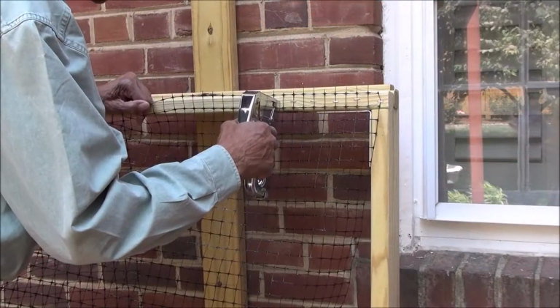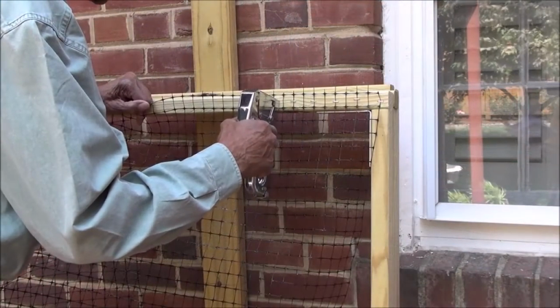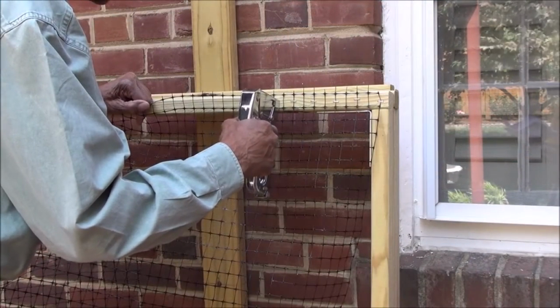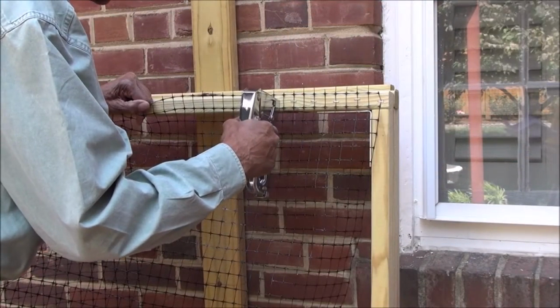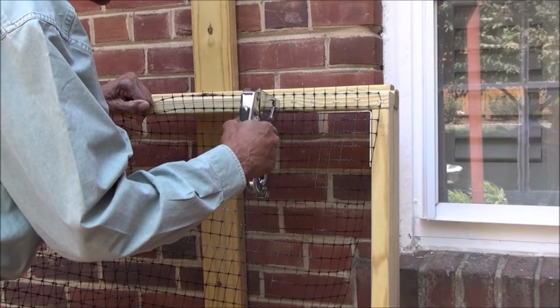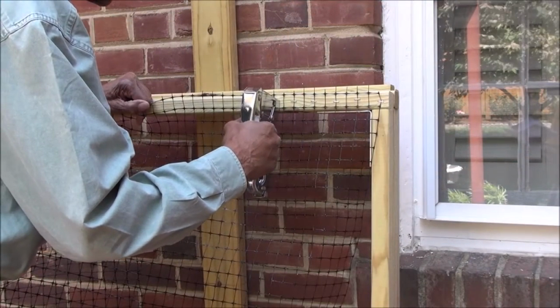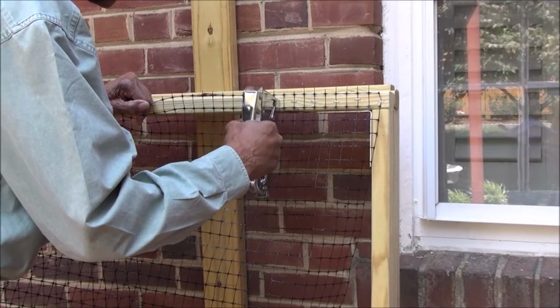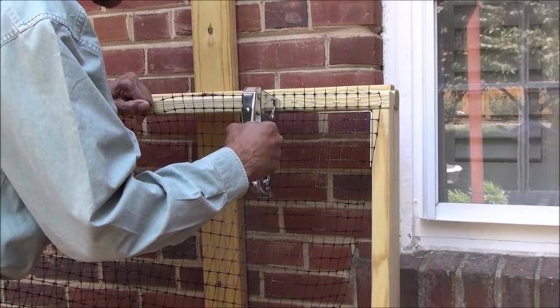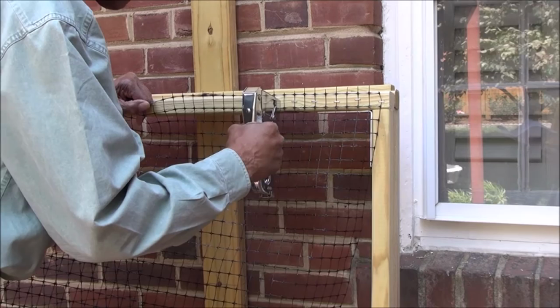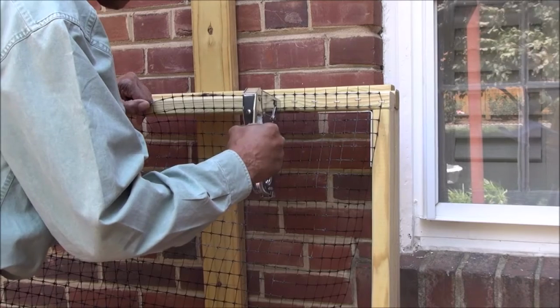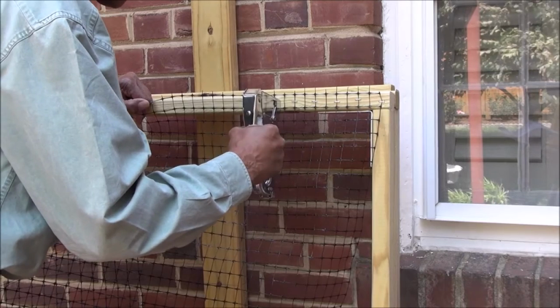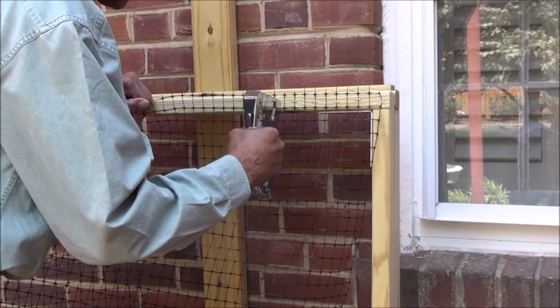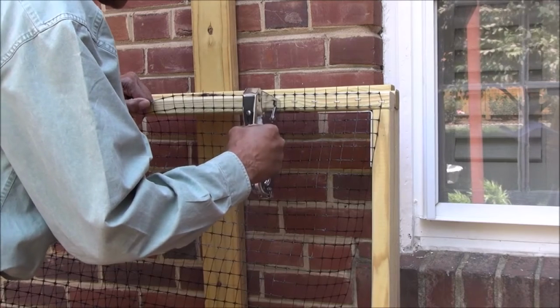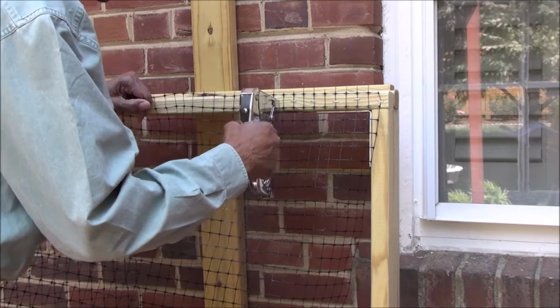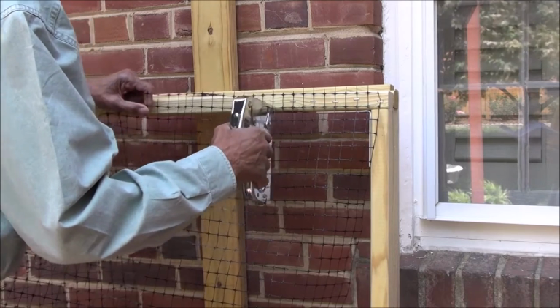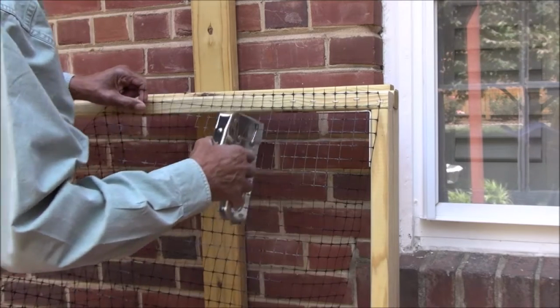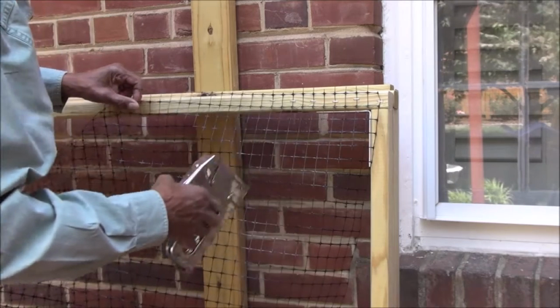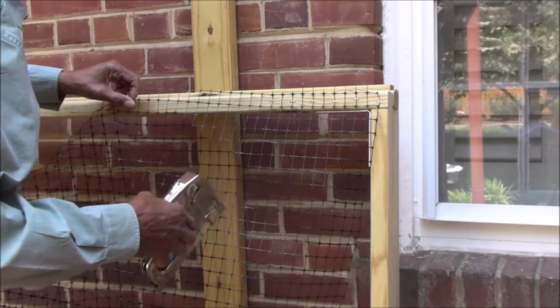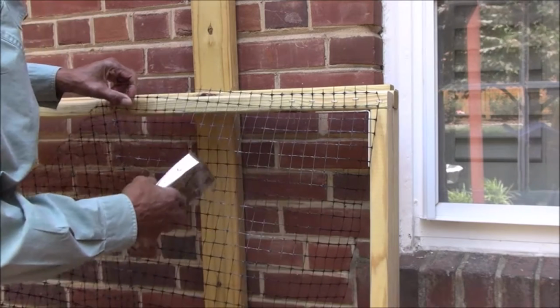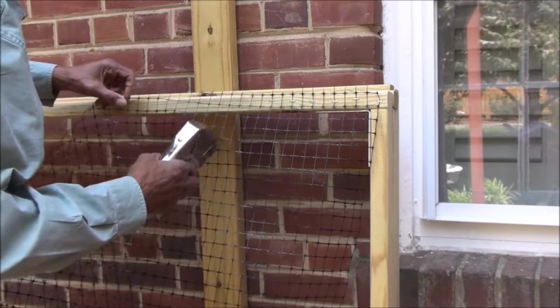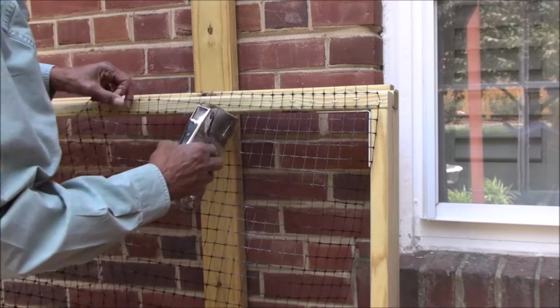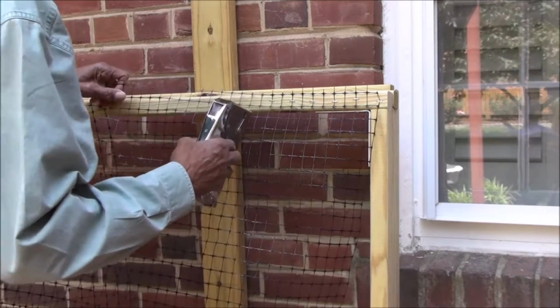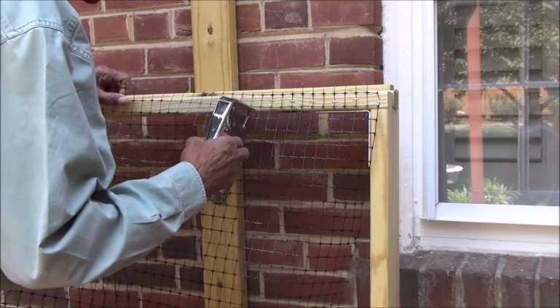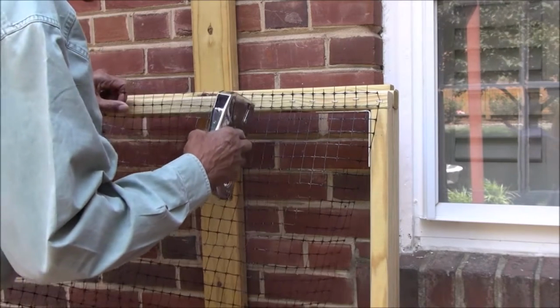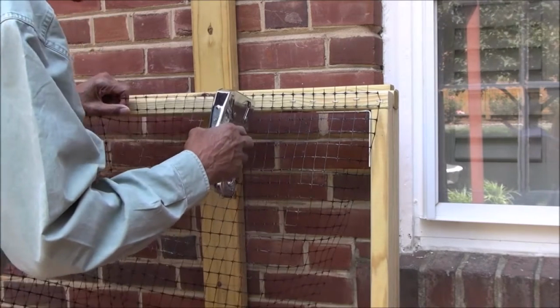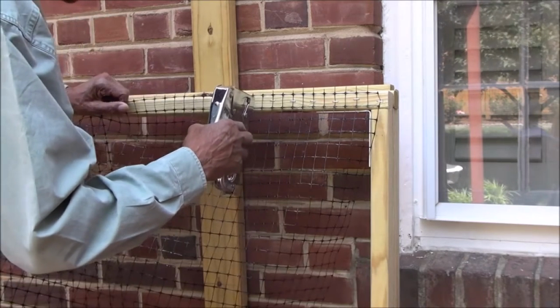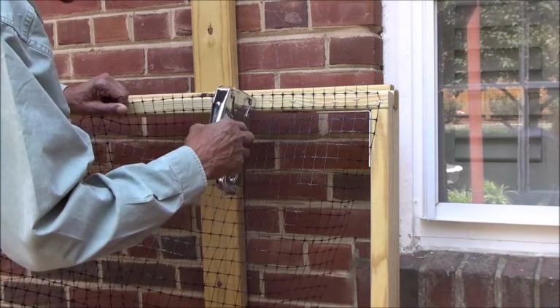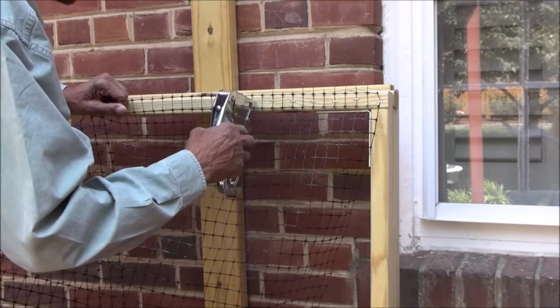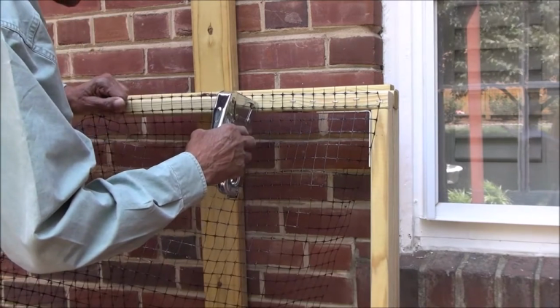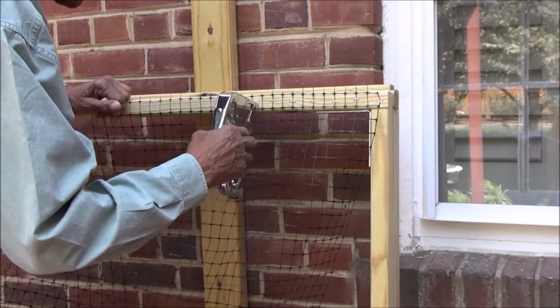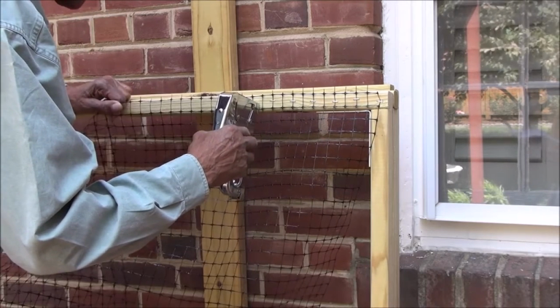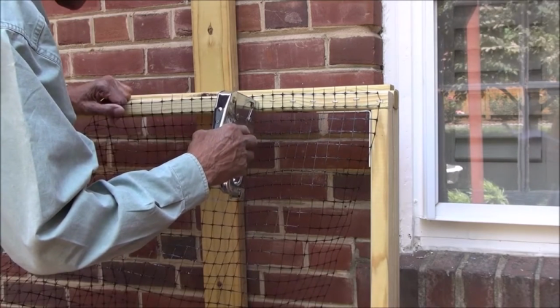Now he is stapling the plastic mesh onto one of the four sections.